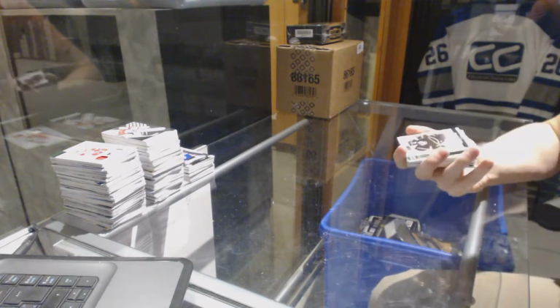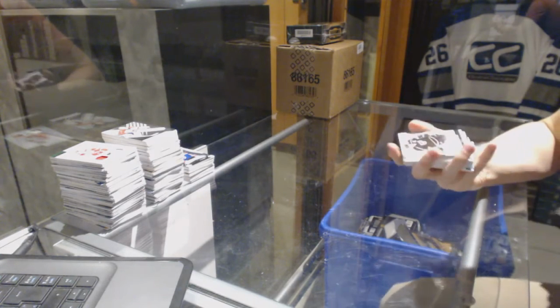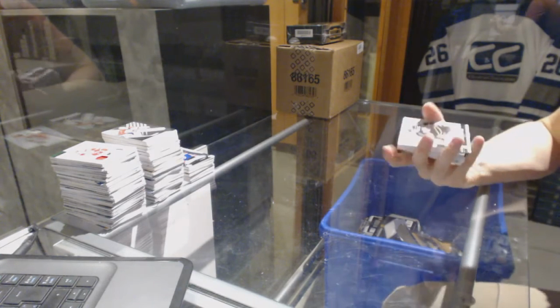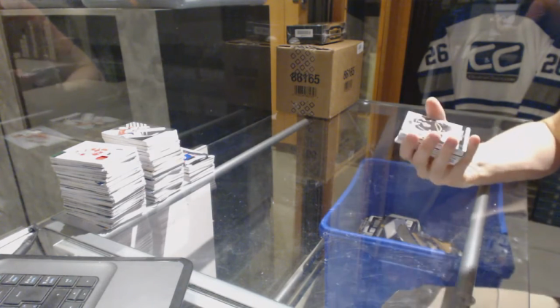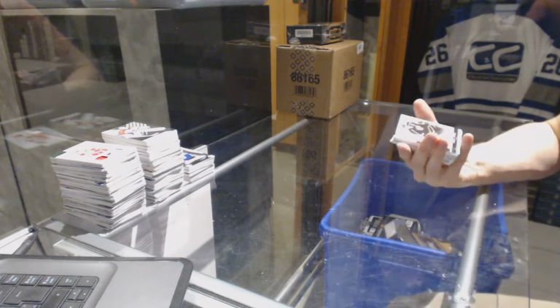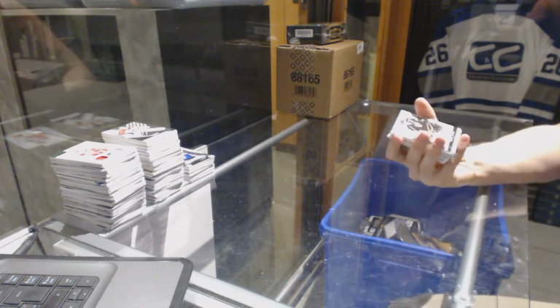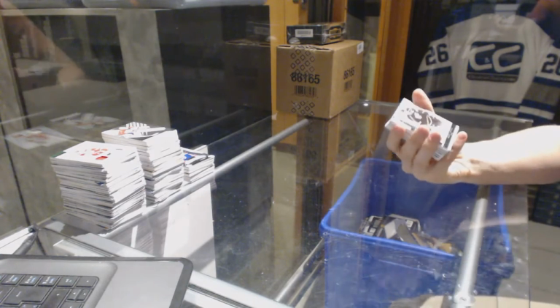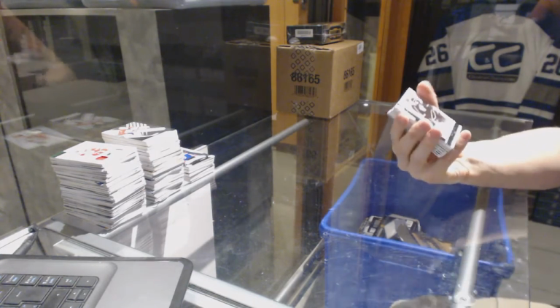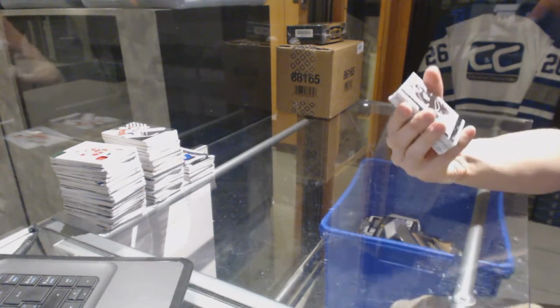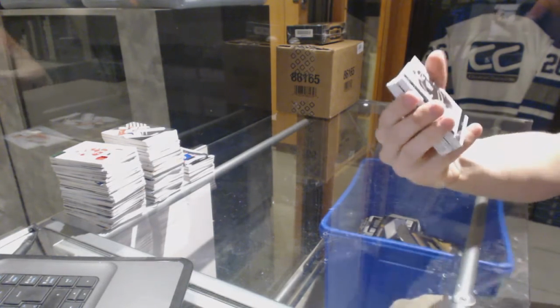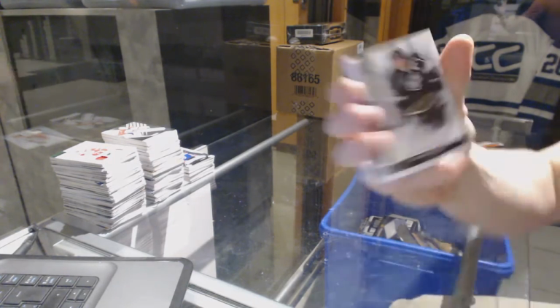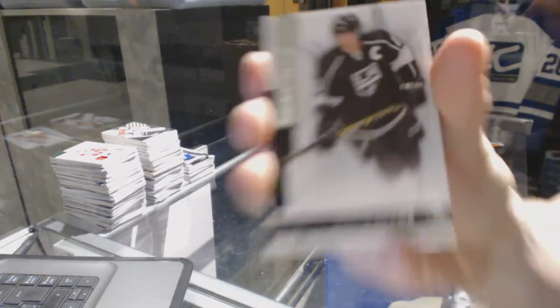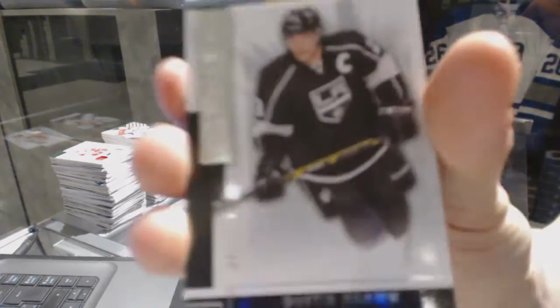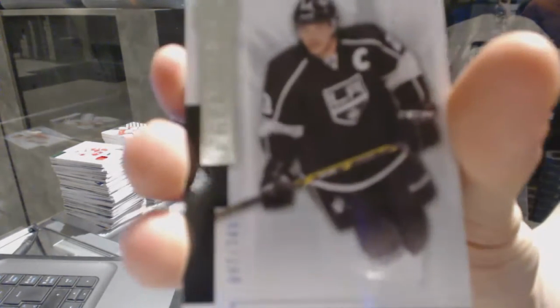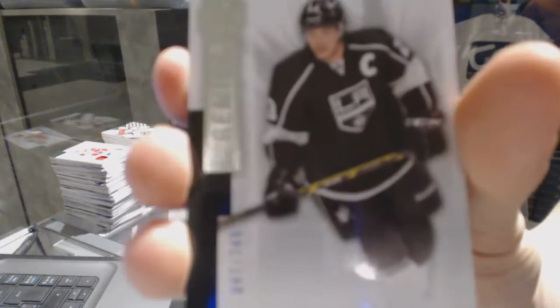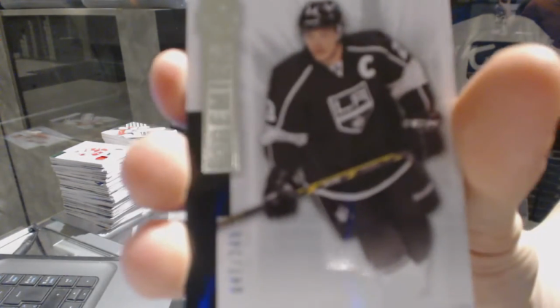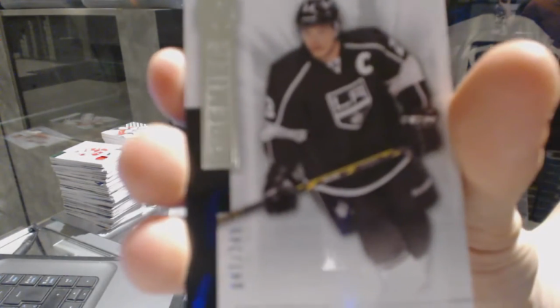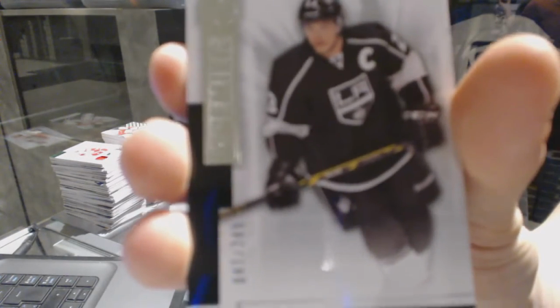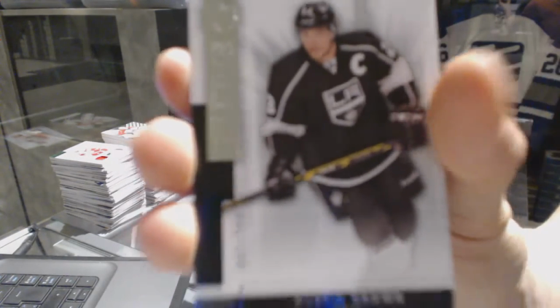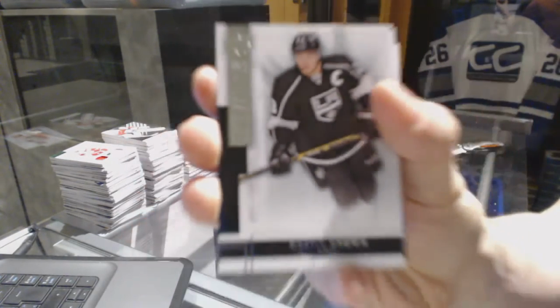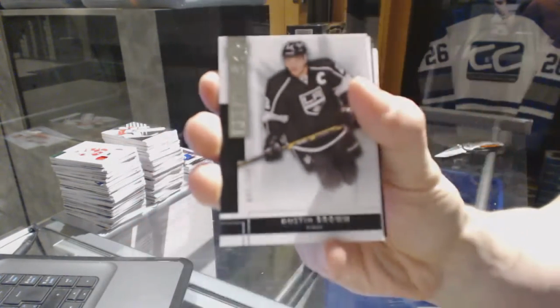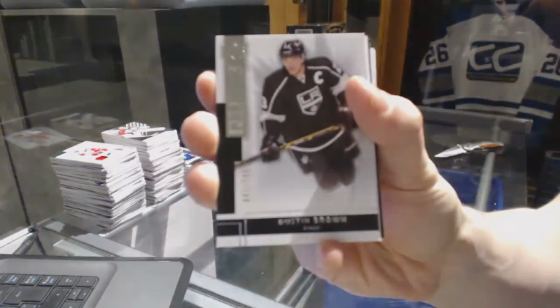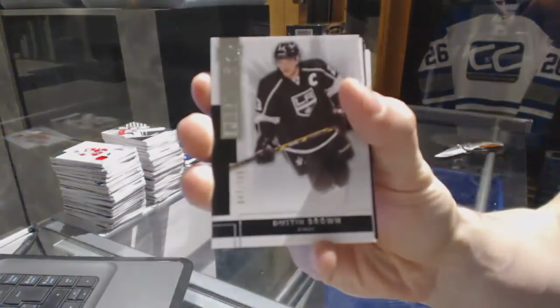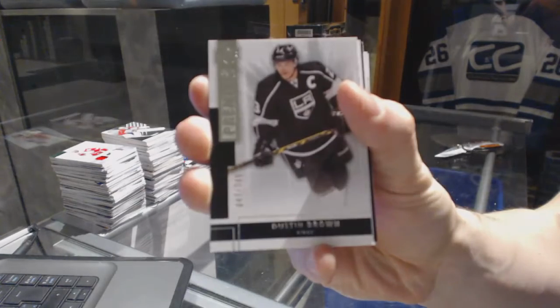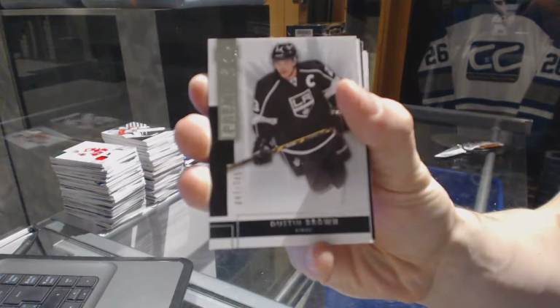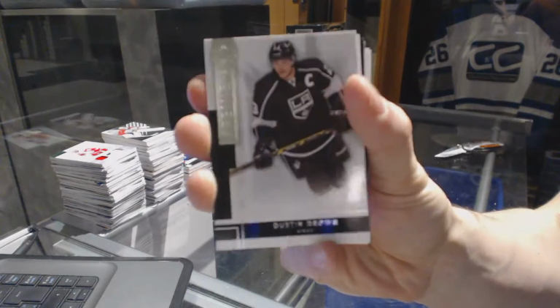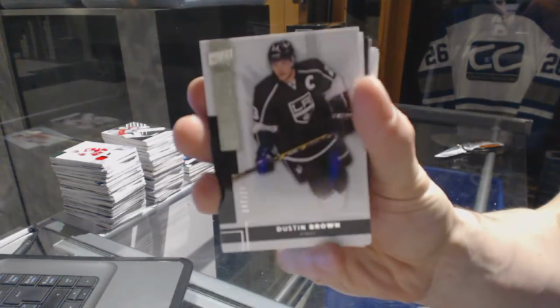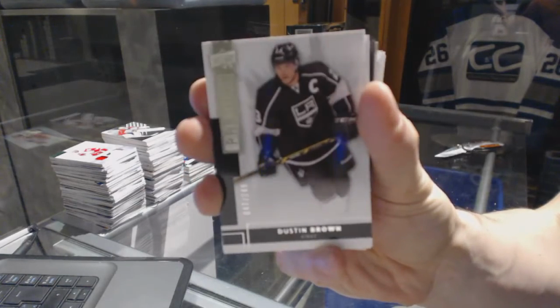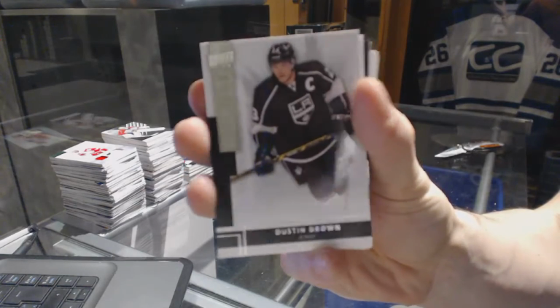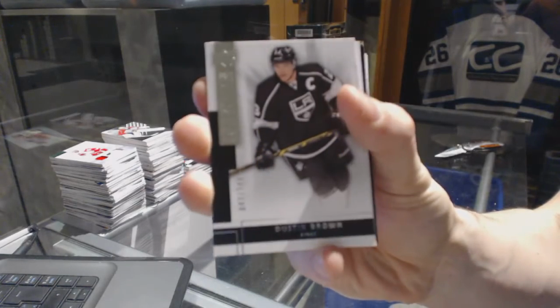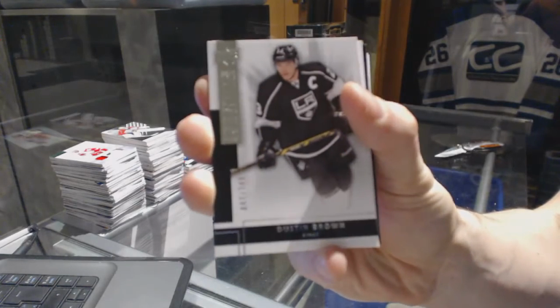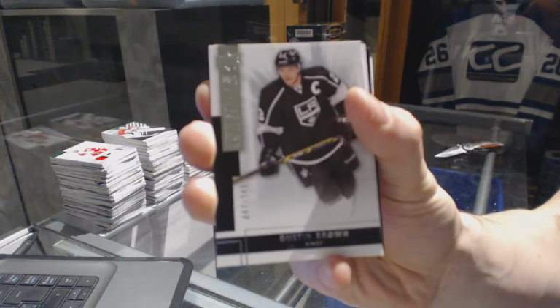All right, we've got a base card, number 249, for the LA Kings — Dustin Brown.